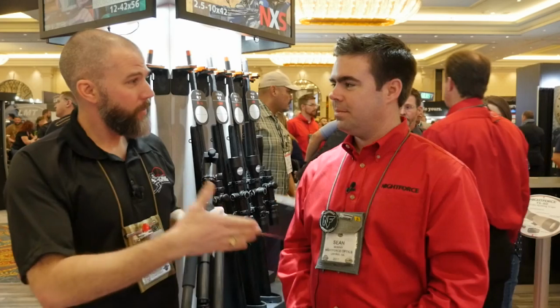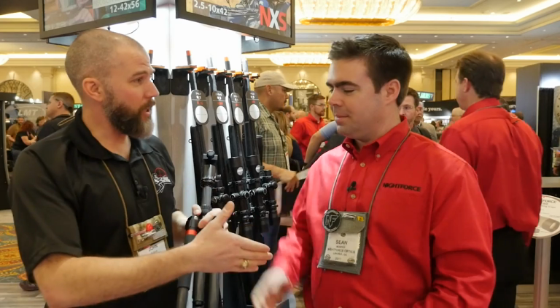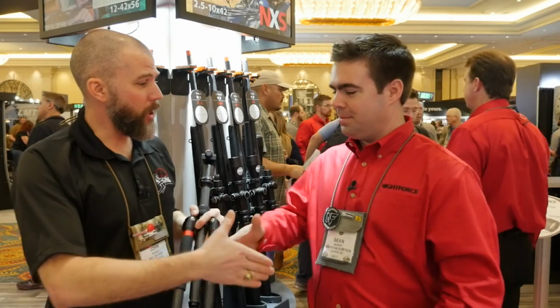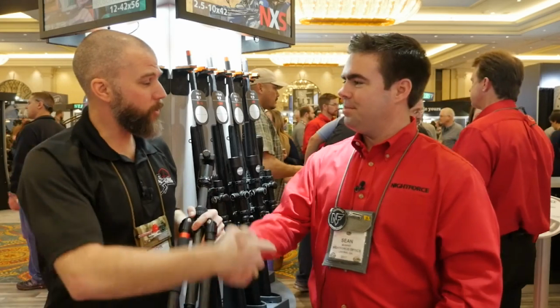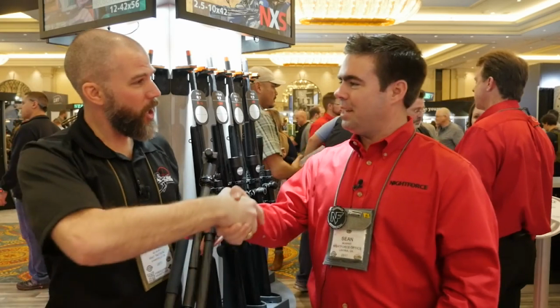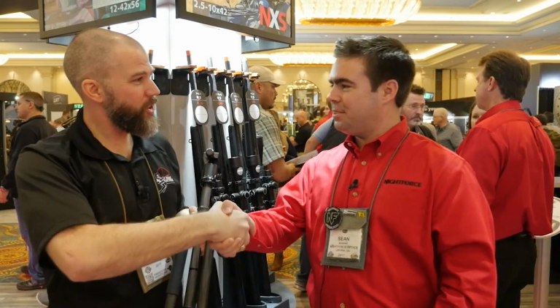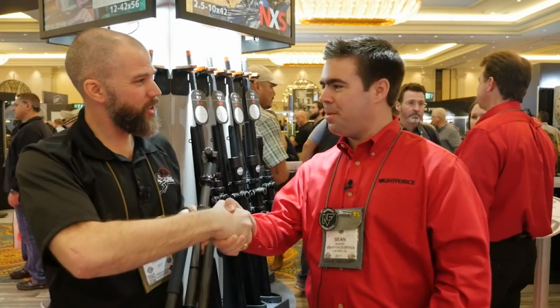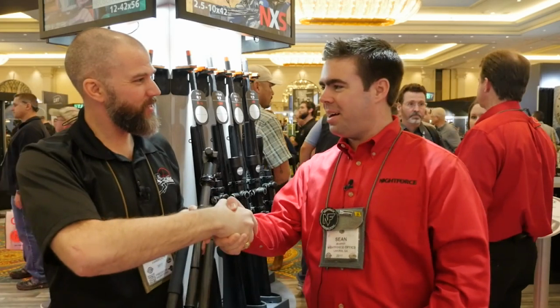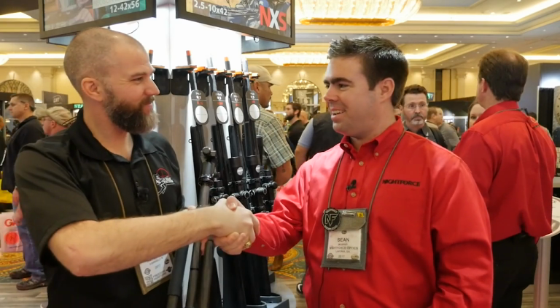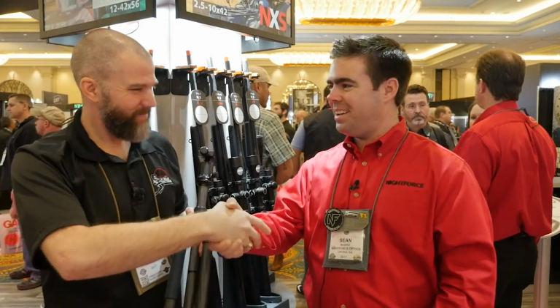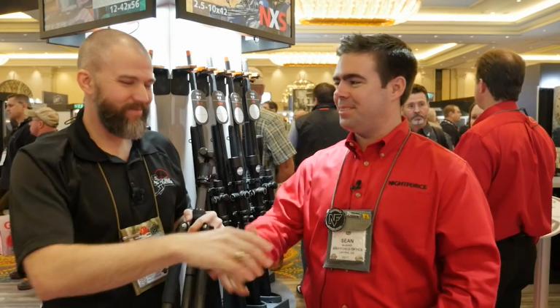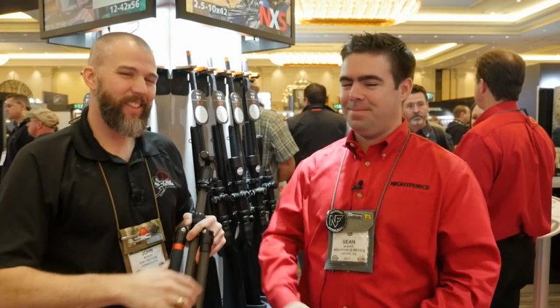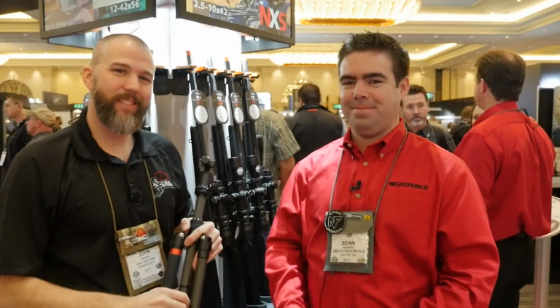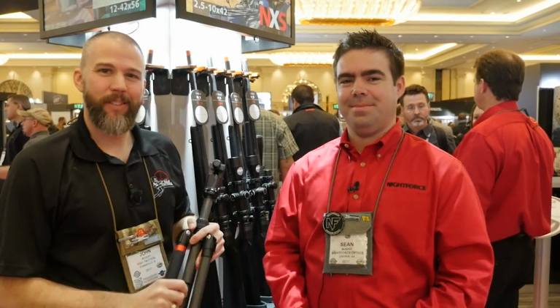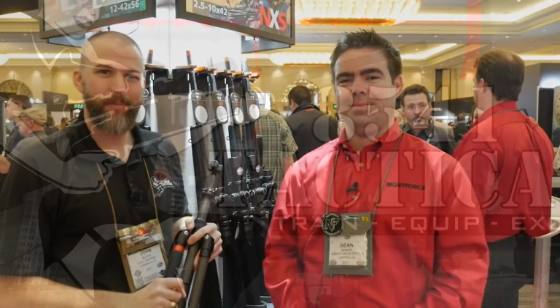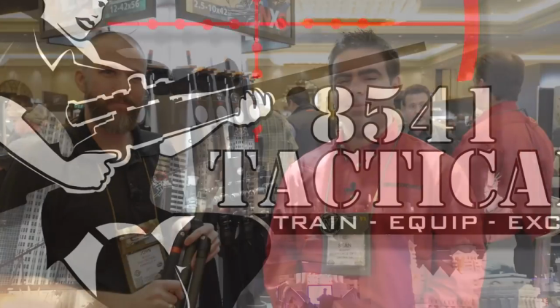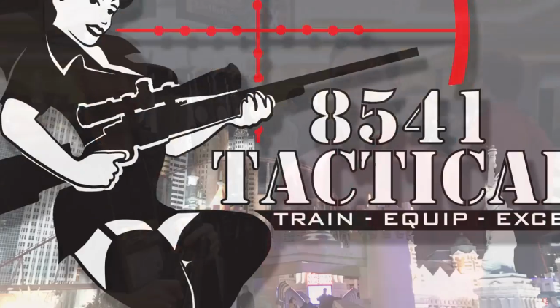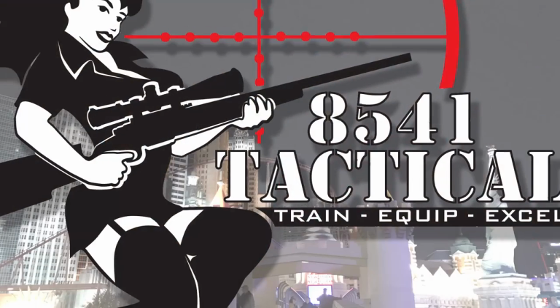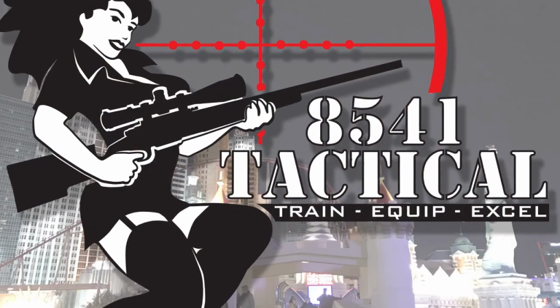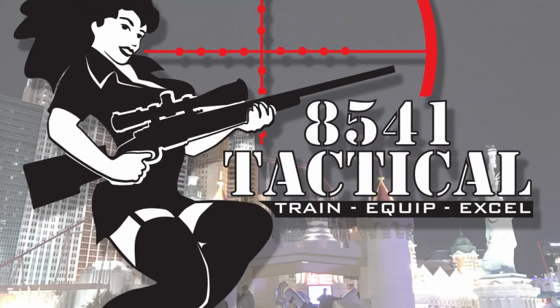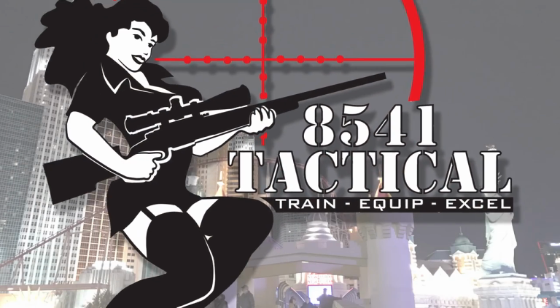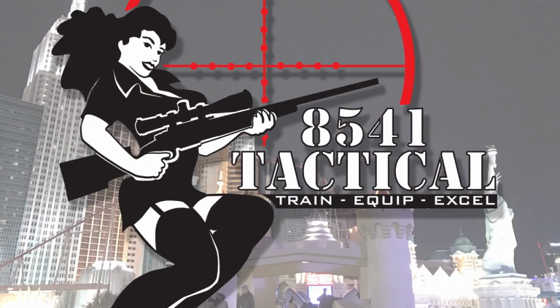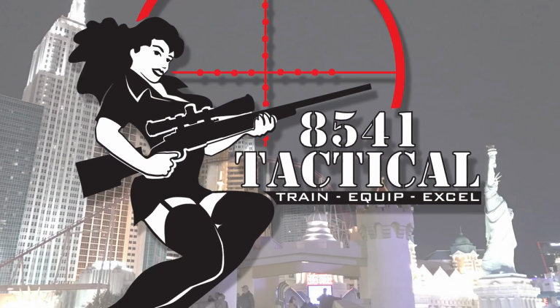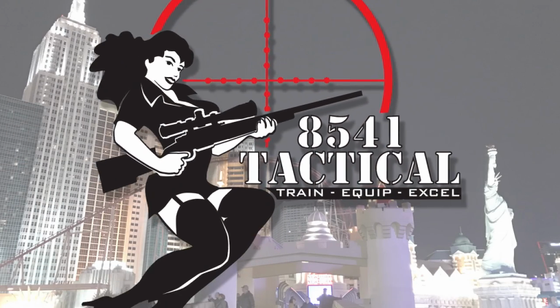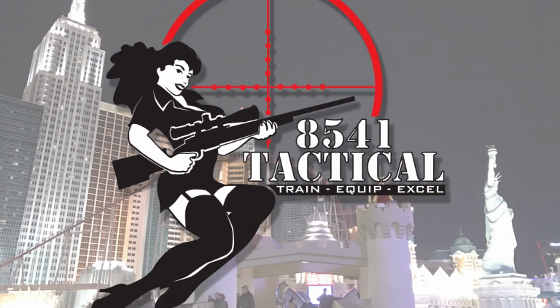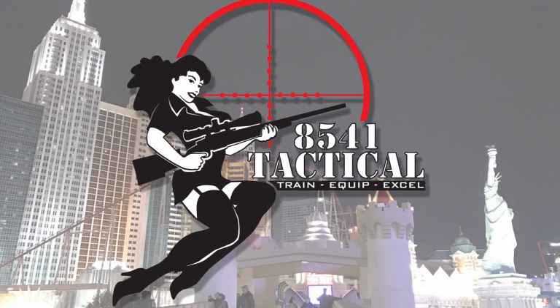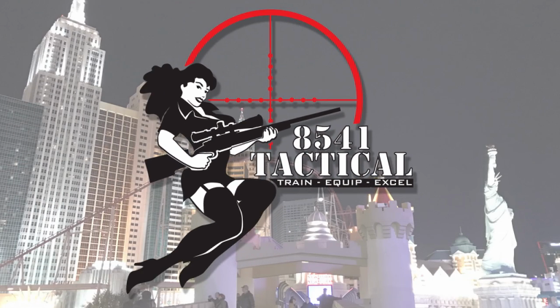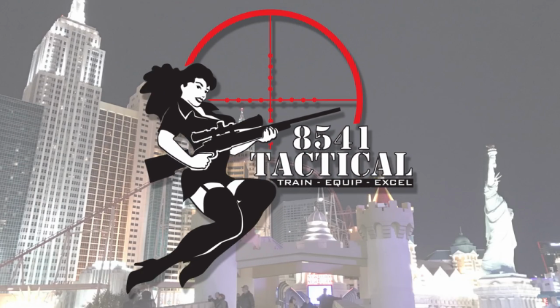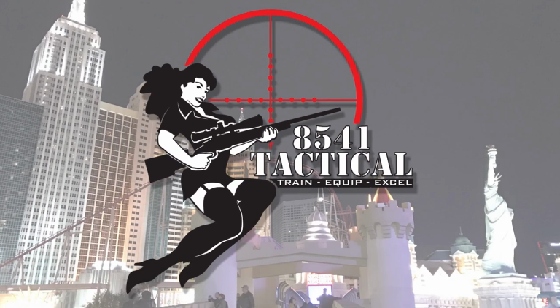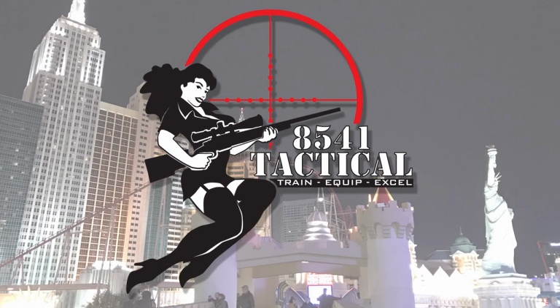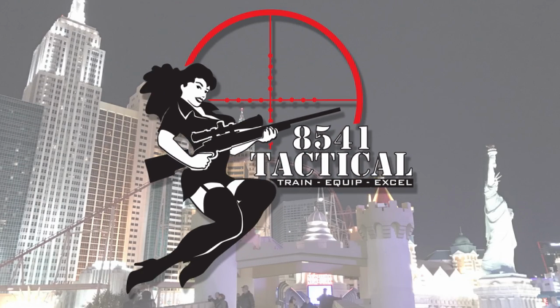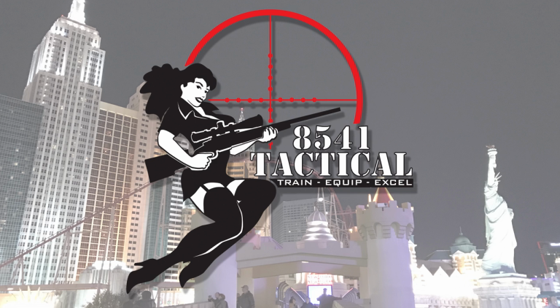Sean, thanks a lot for talking to us. Thanks for coming by. Thanks a lot.